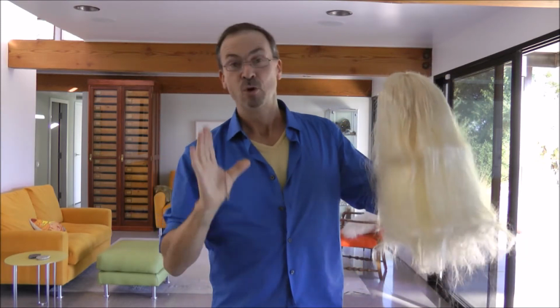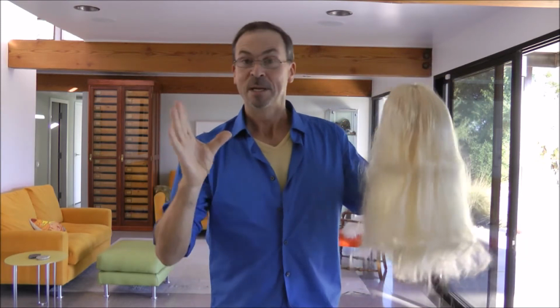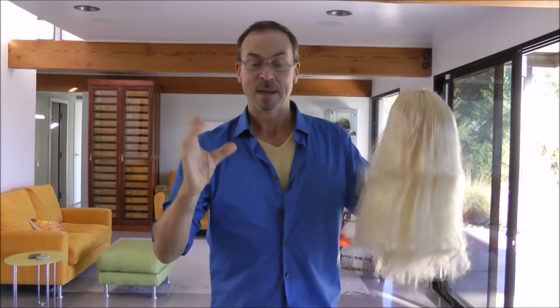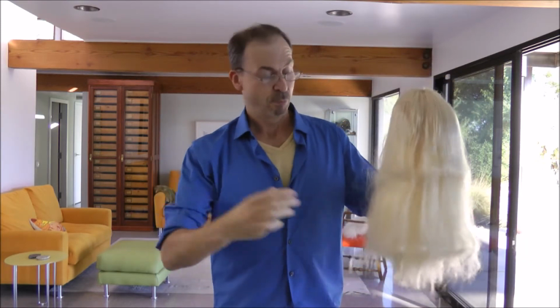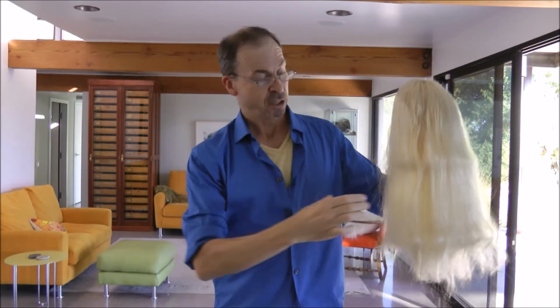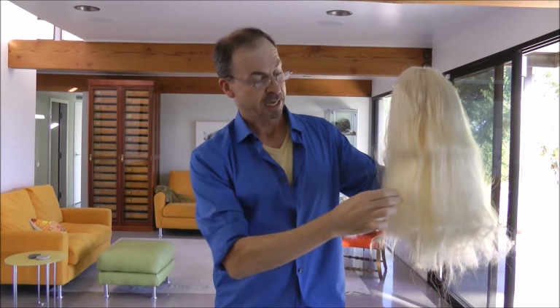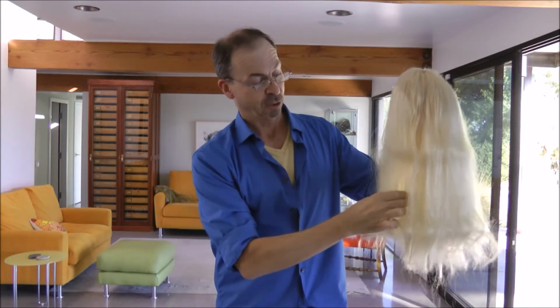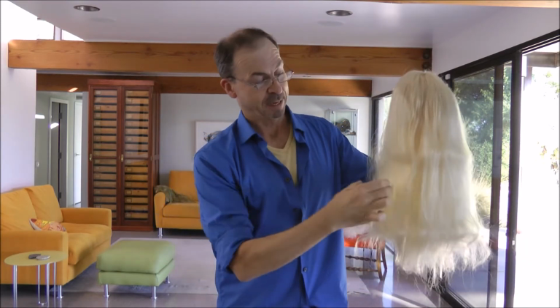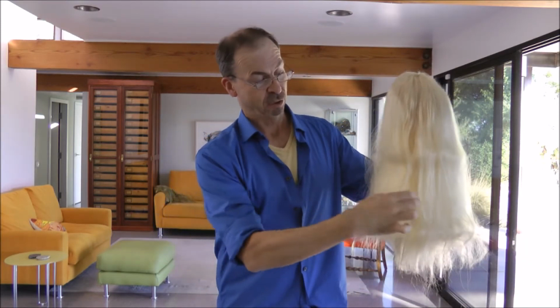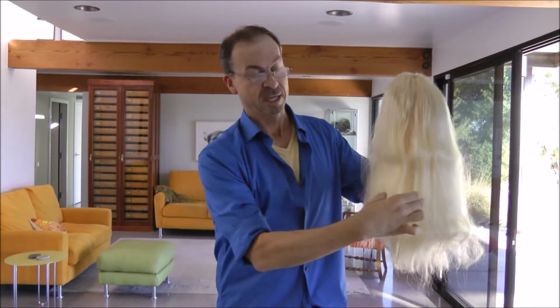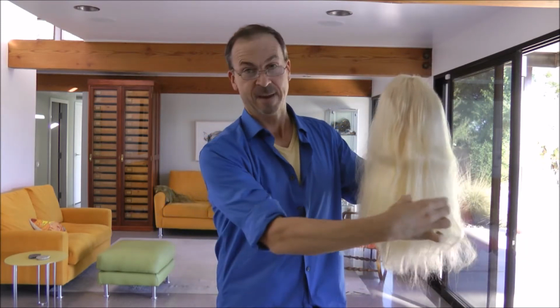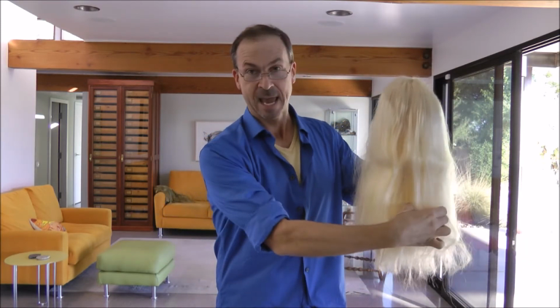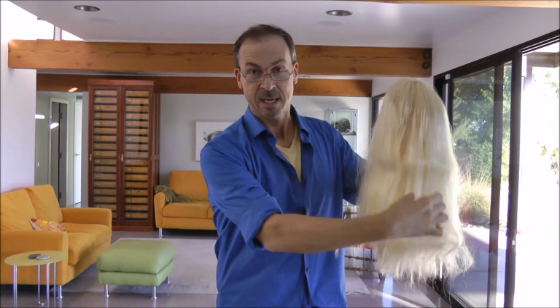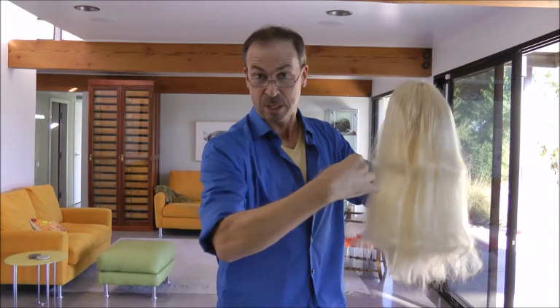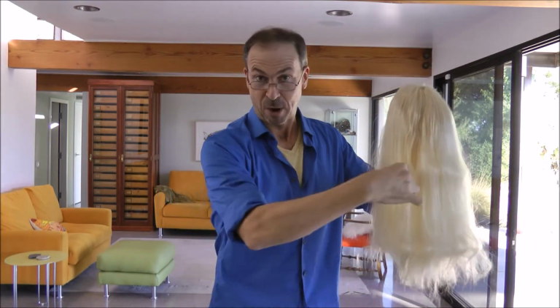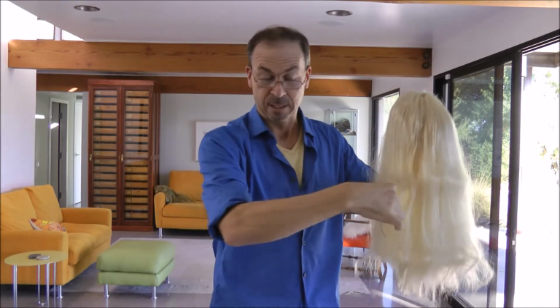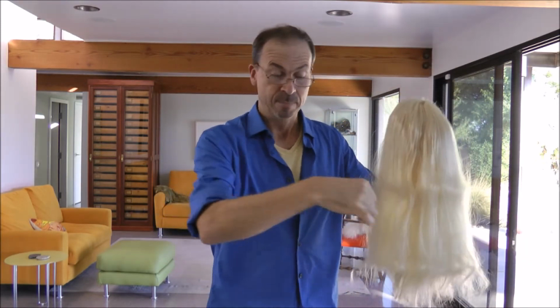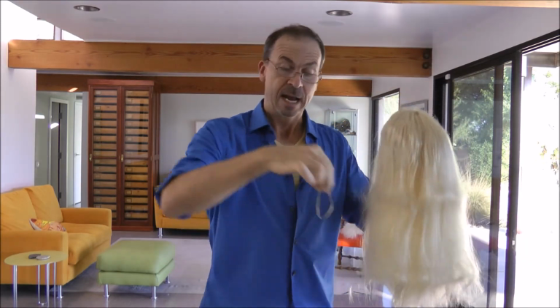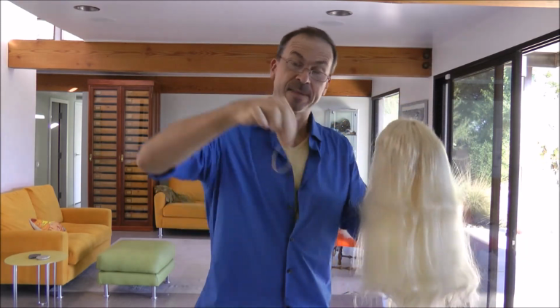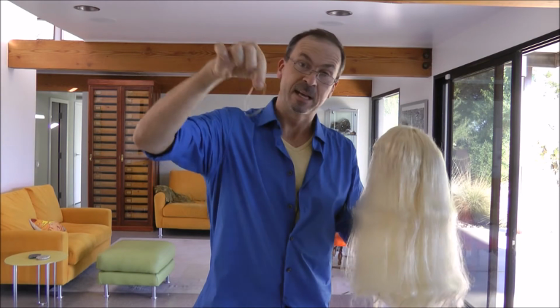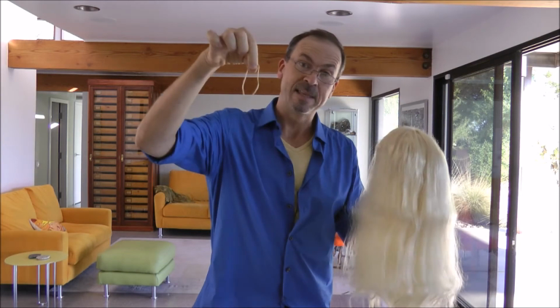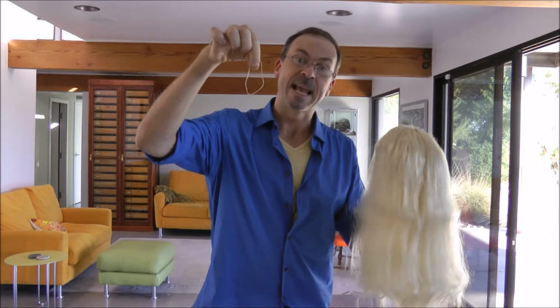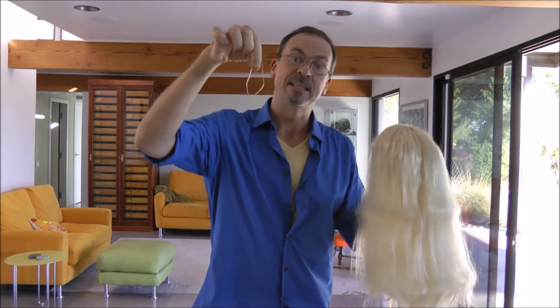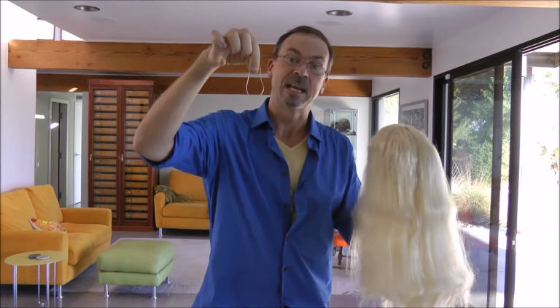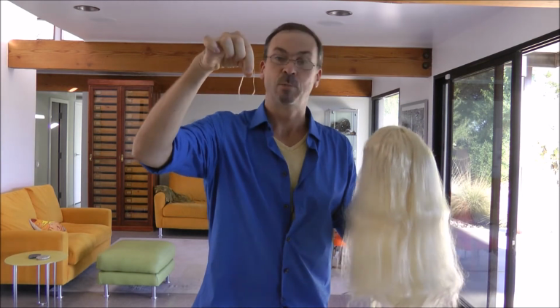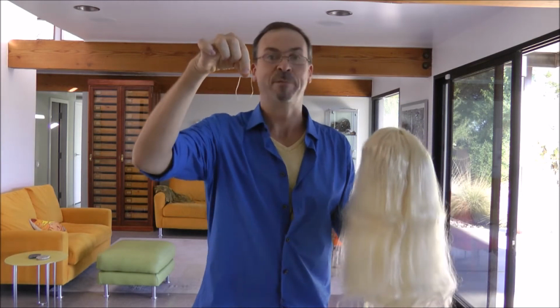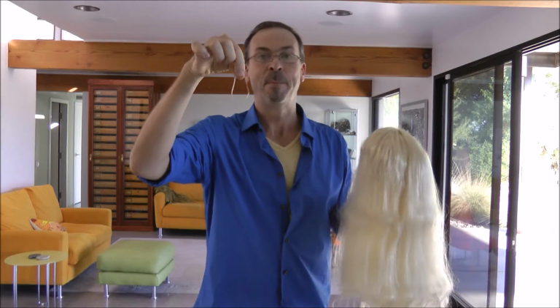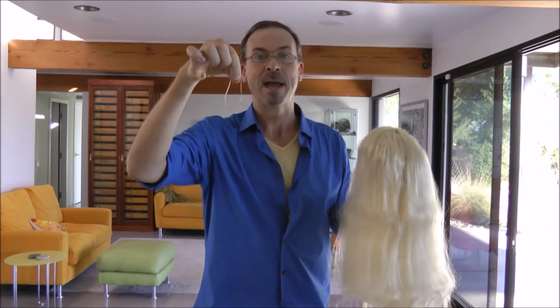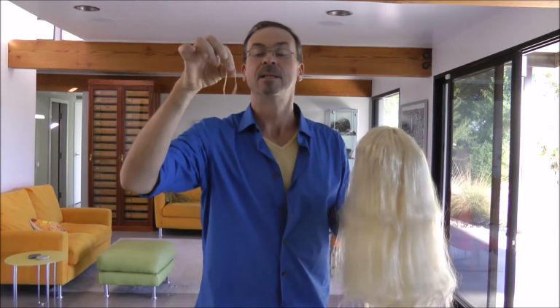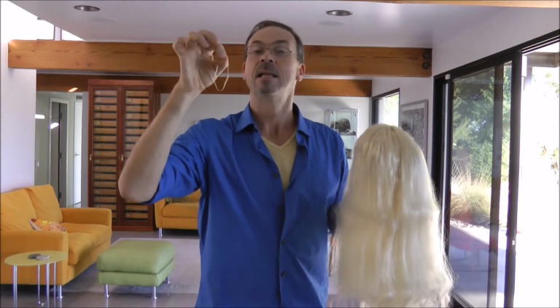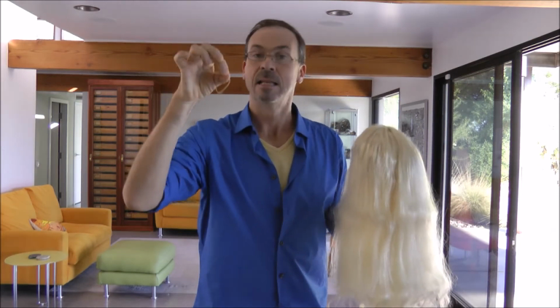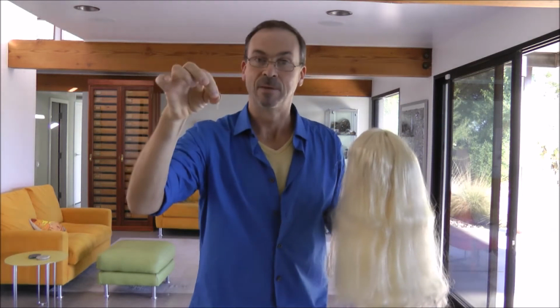Well, normally to make a braid, you take three strands of hair, you braid them, and then tie the ends together with a rubber band. Lovely.